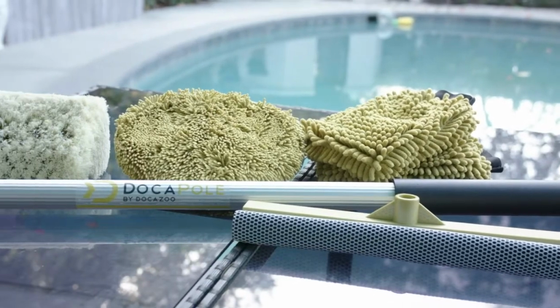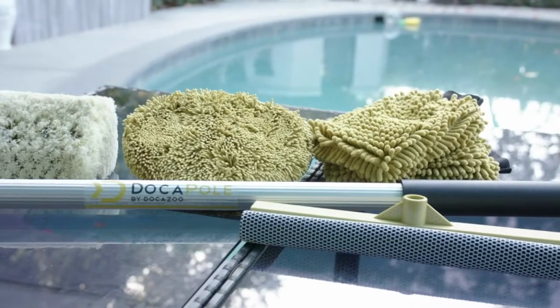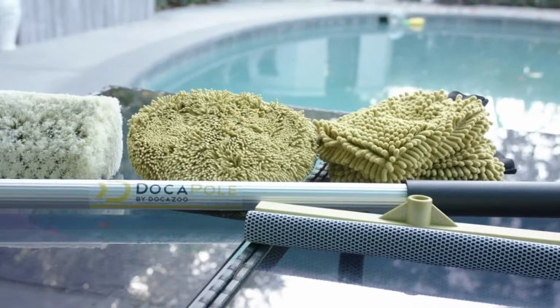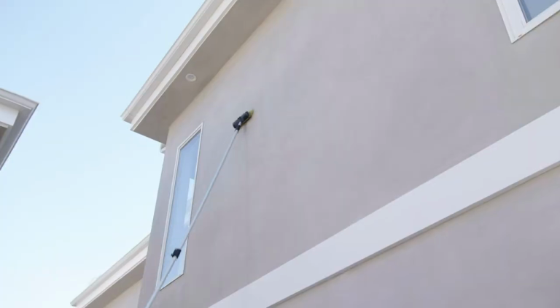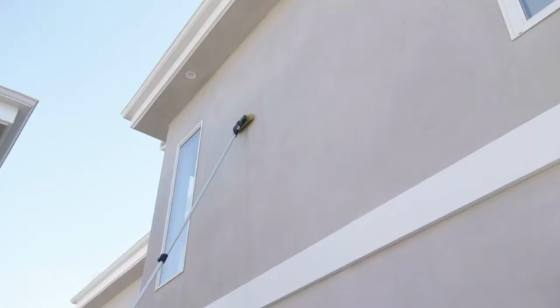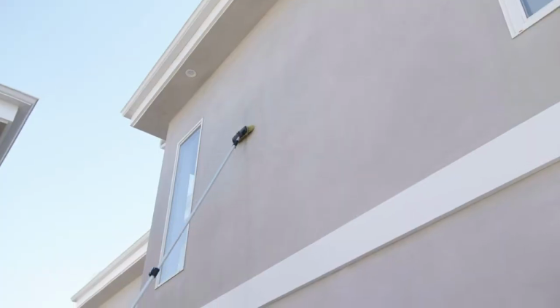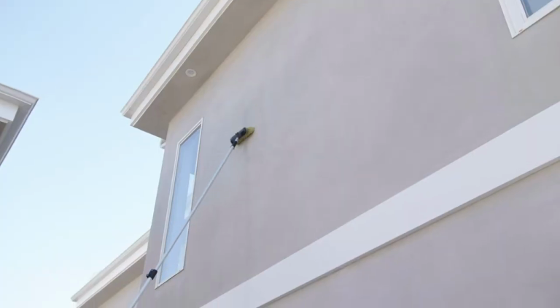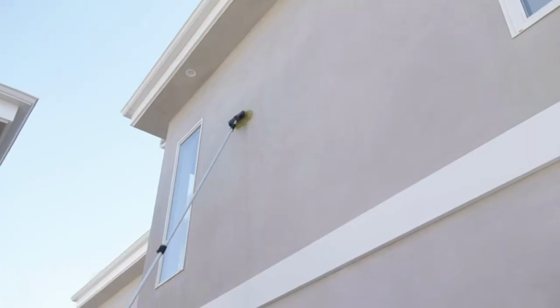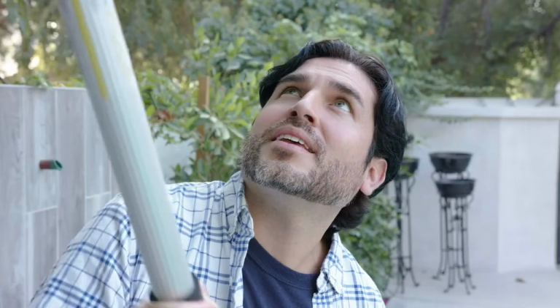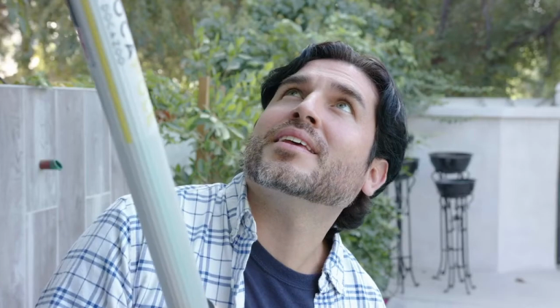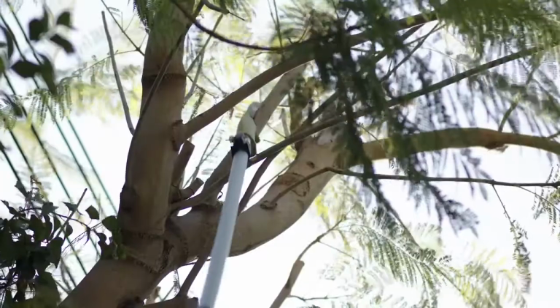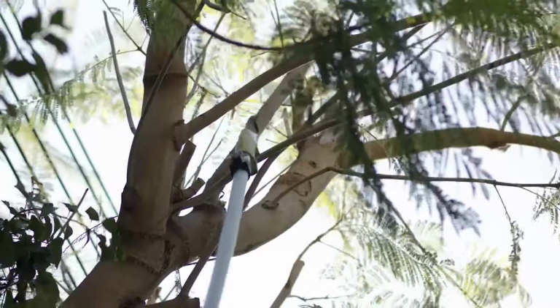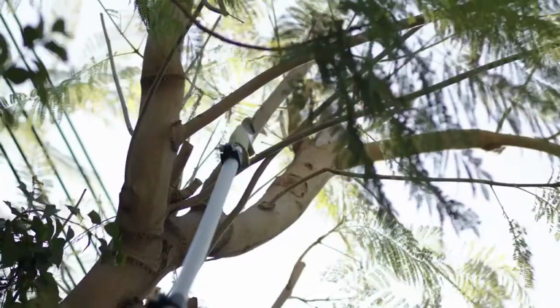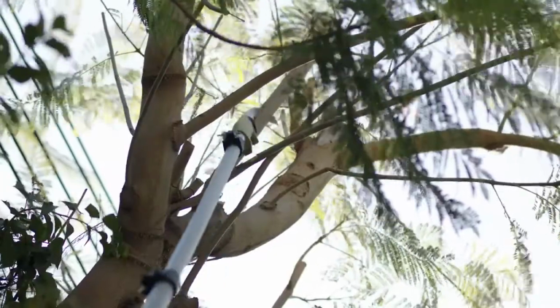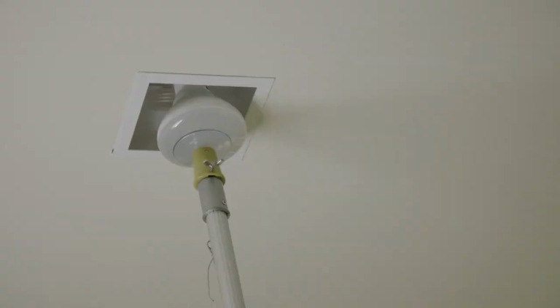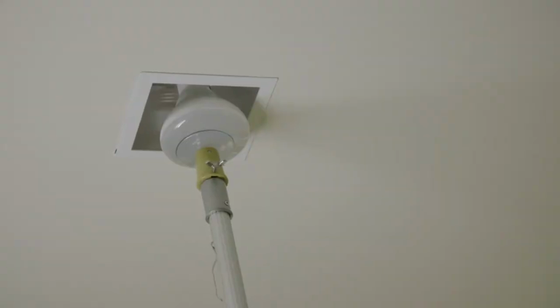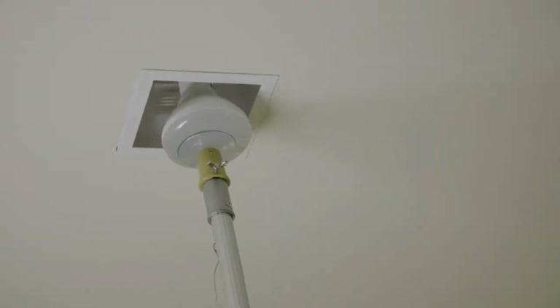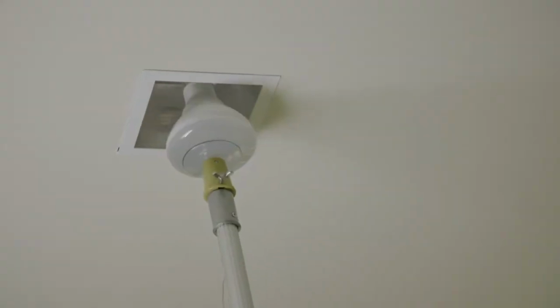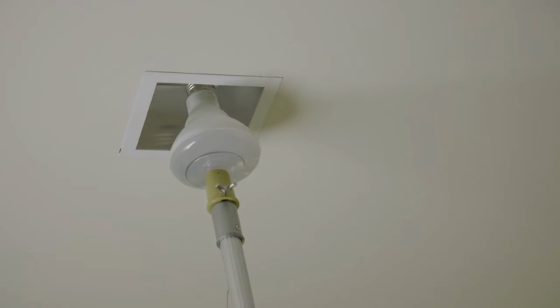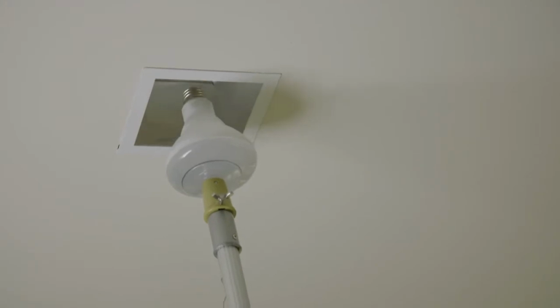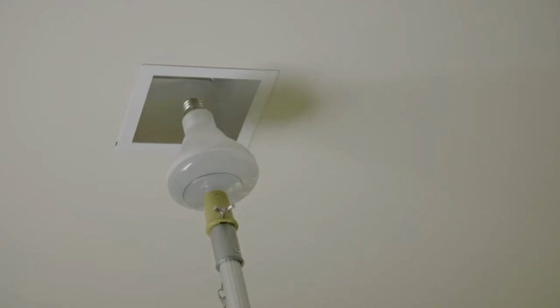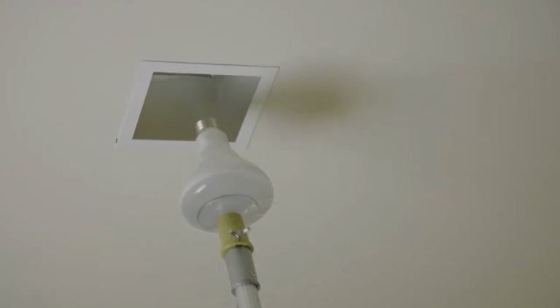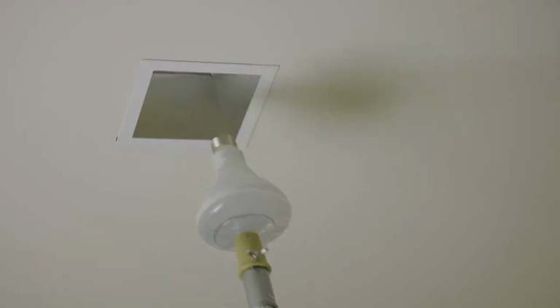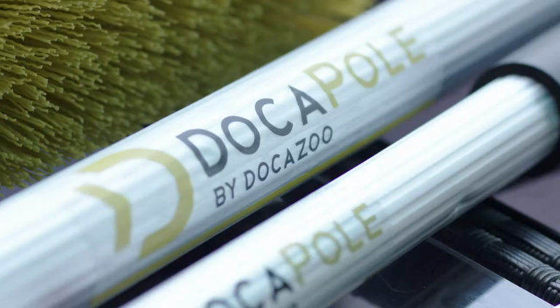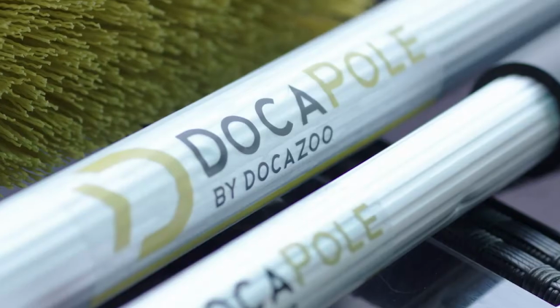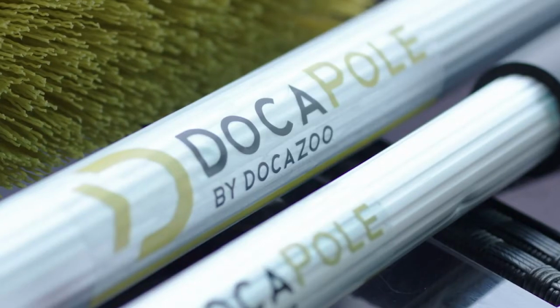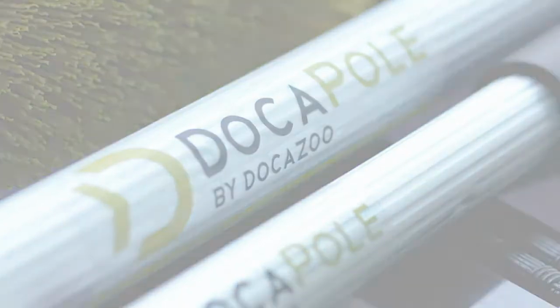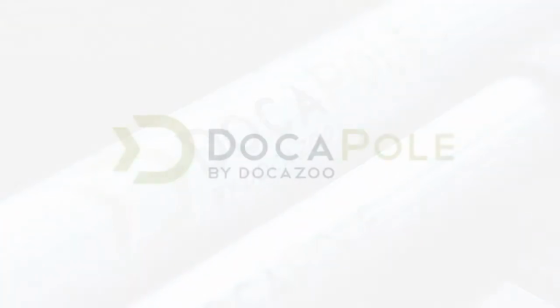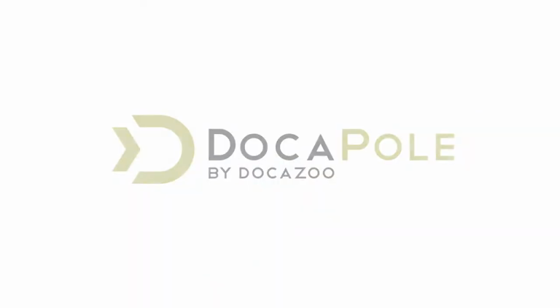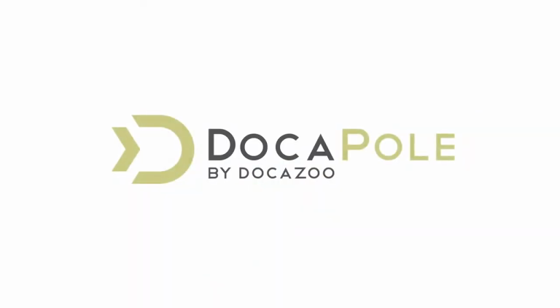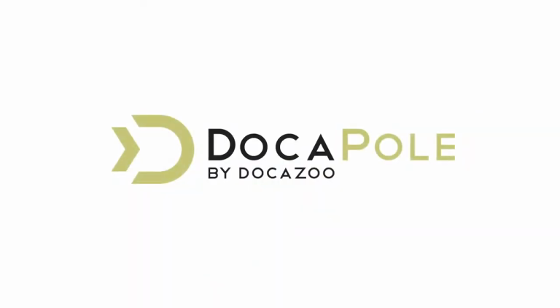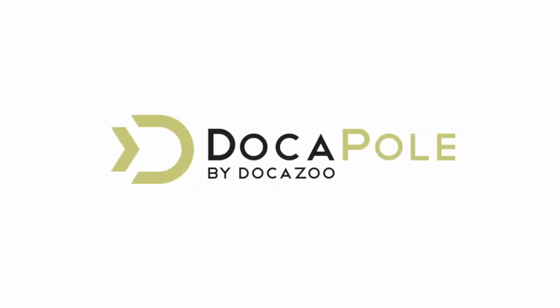Stay off the ladder, stay safe, get the job done. DokaPole.